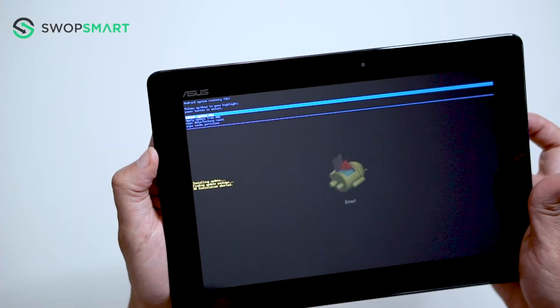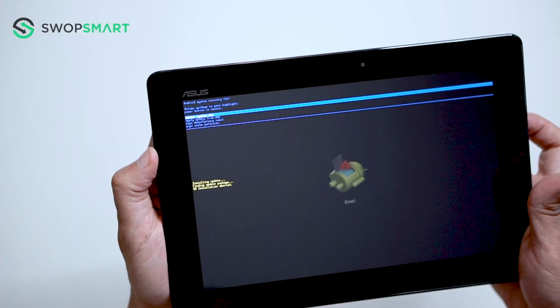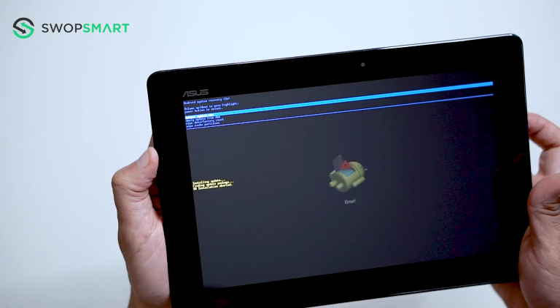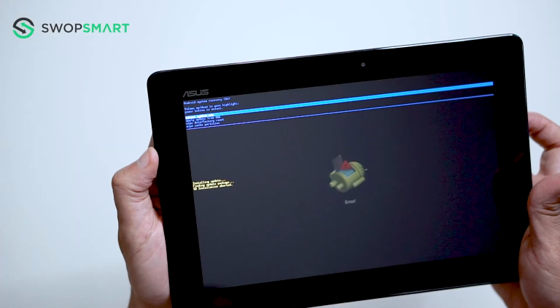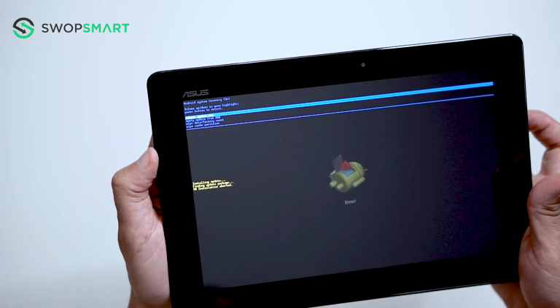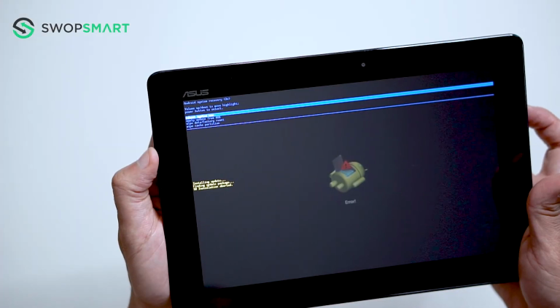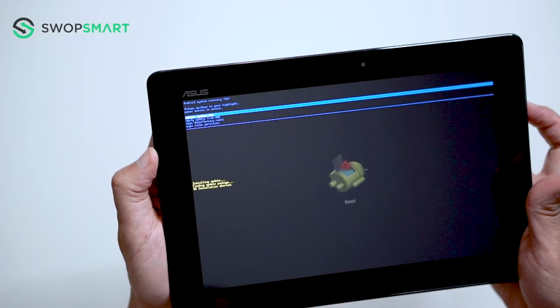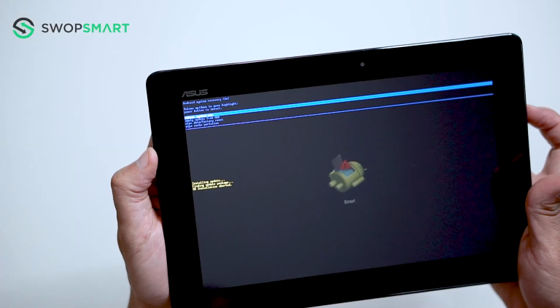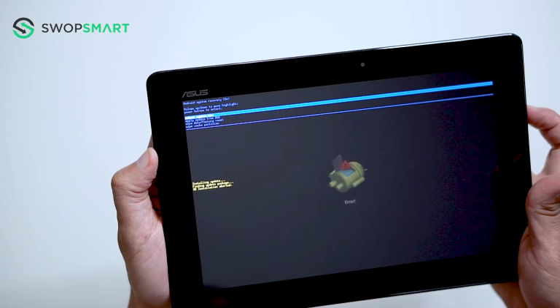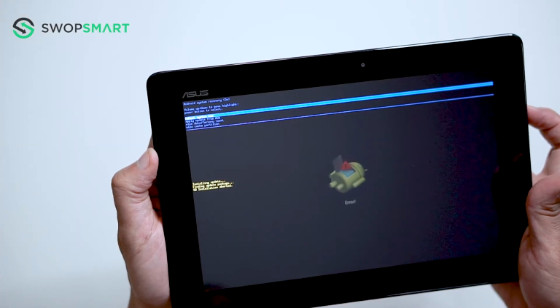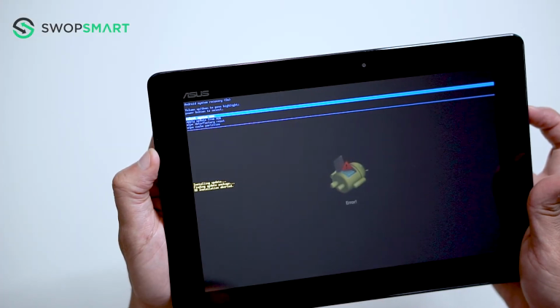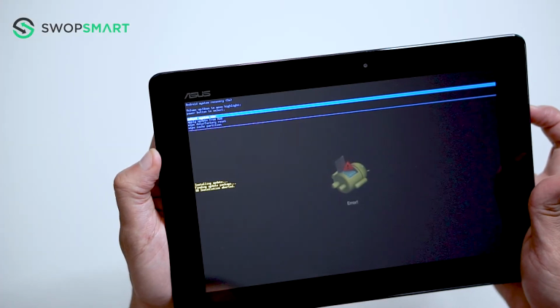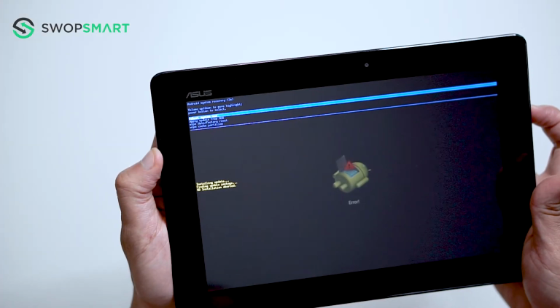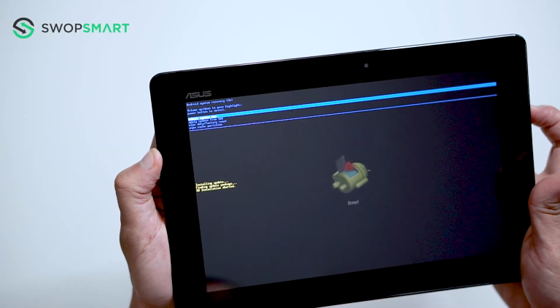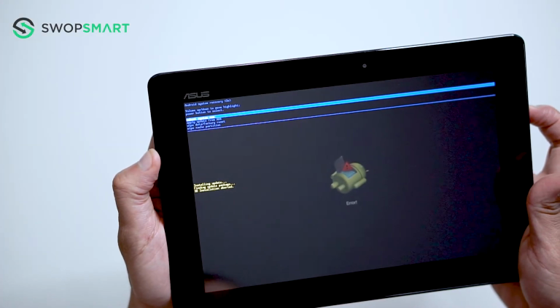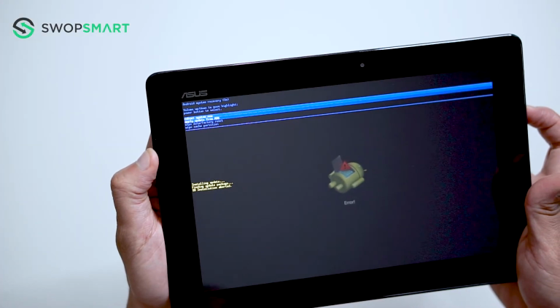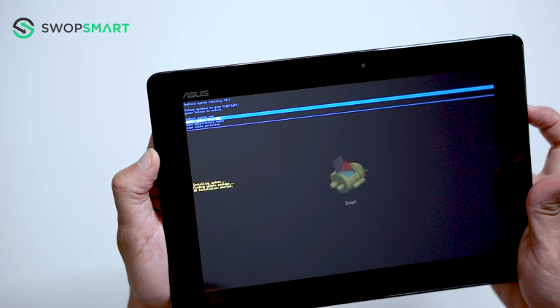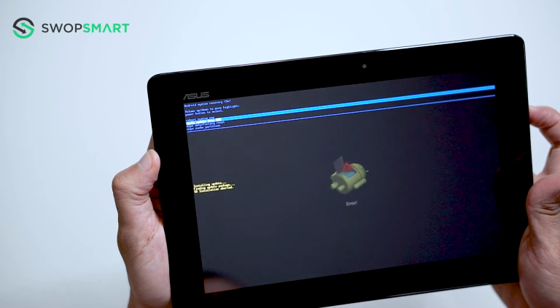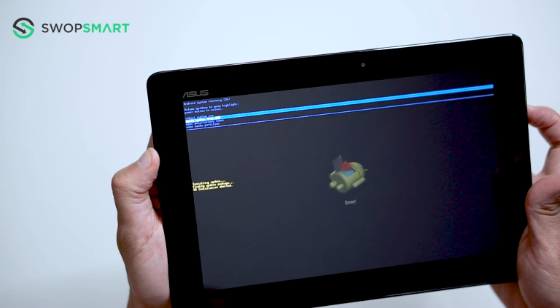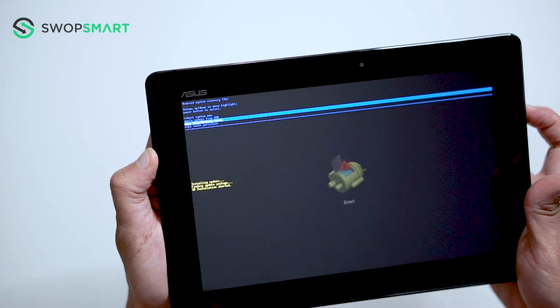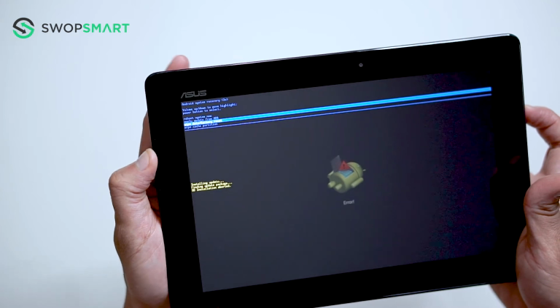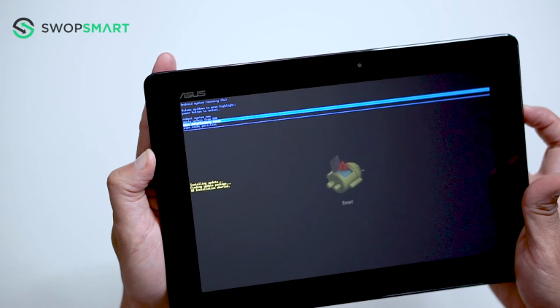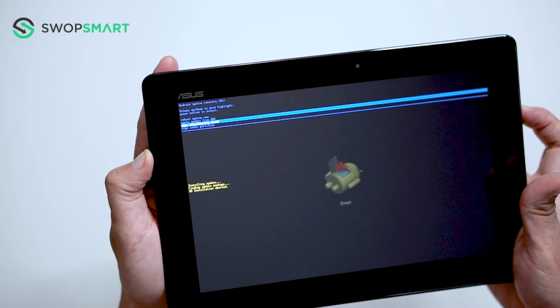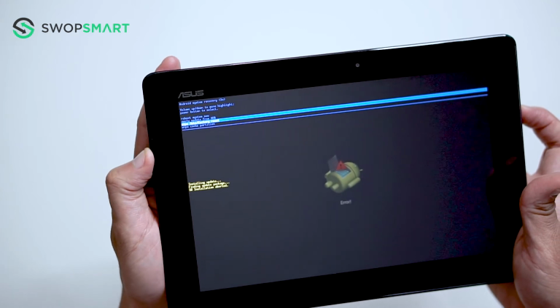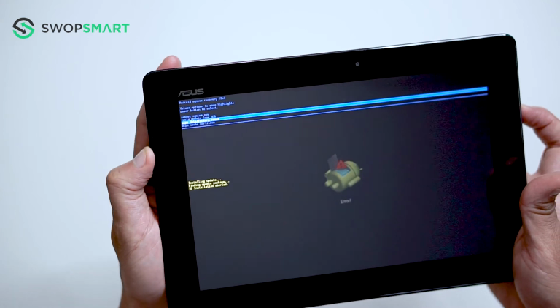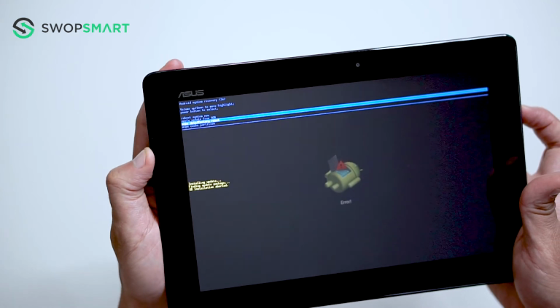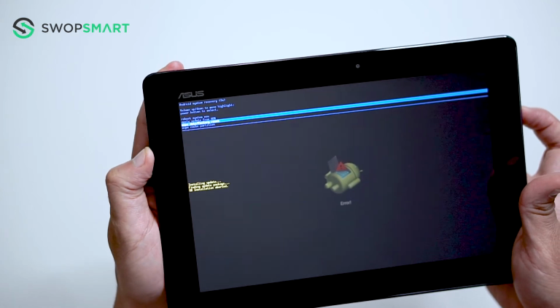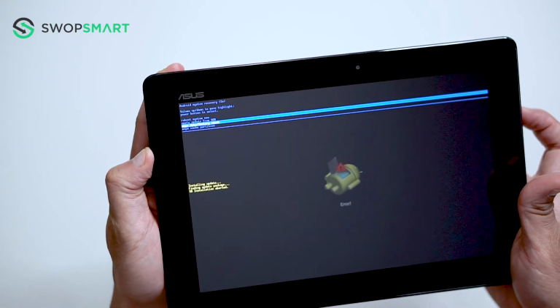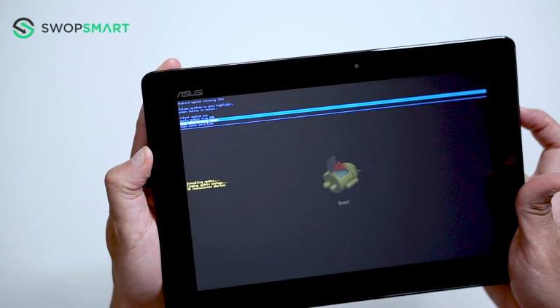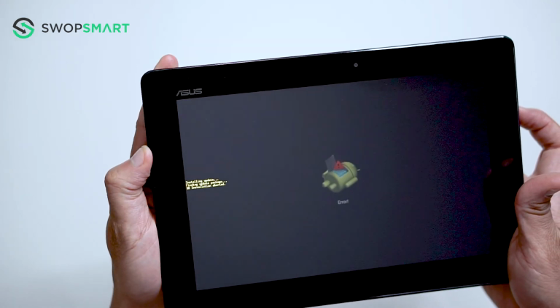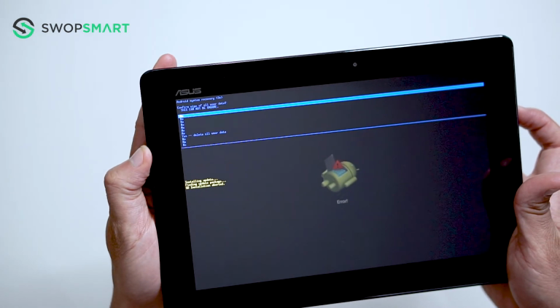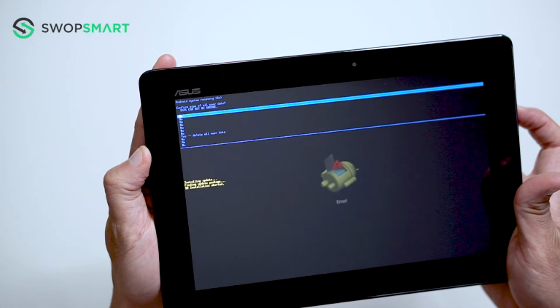Use the volume down button to navigate to wipe data, factory reset and press the power button to select.